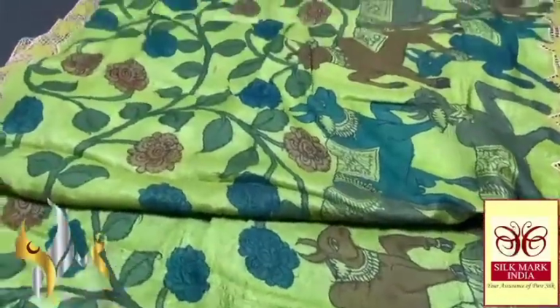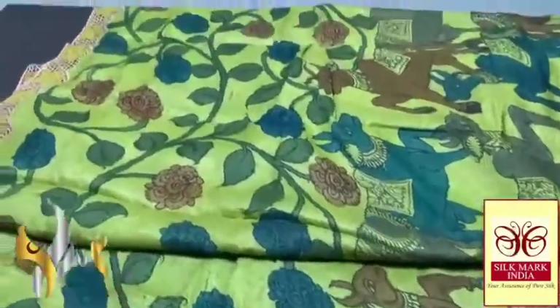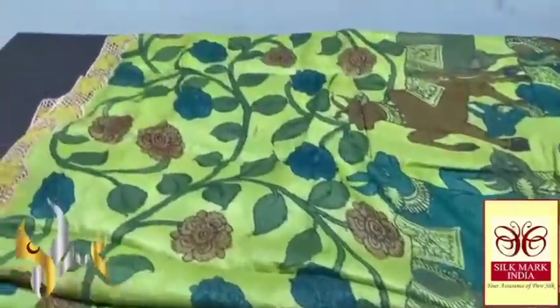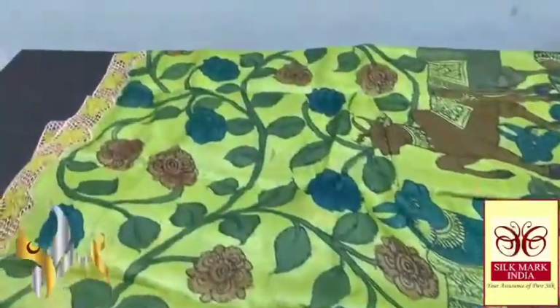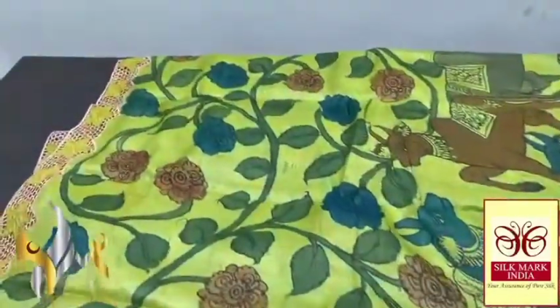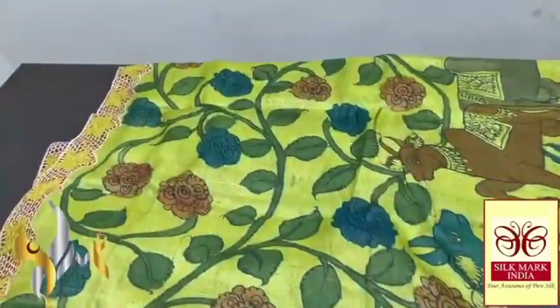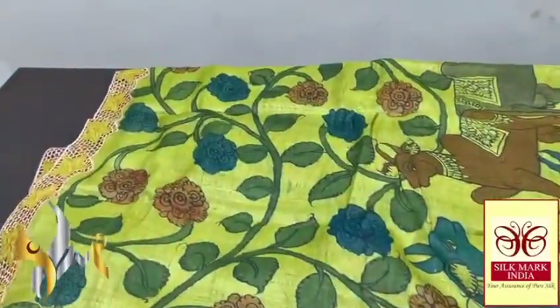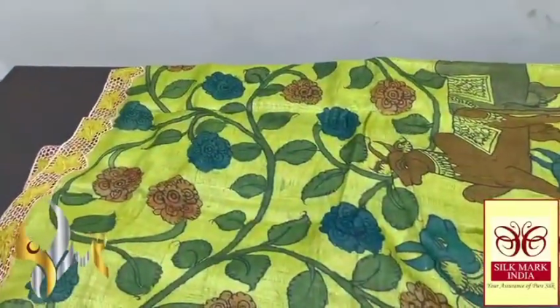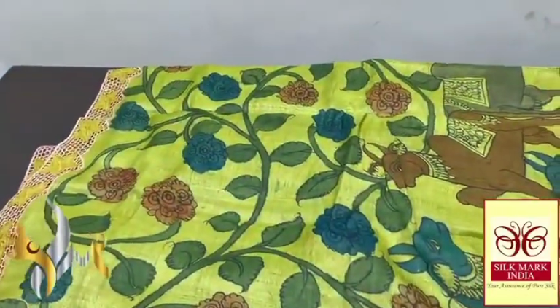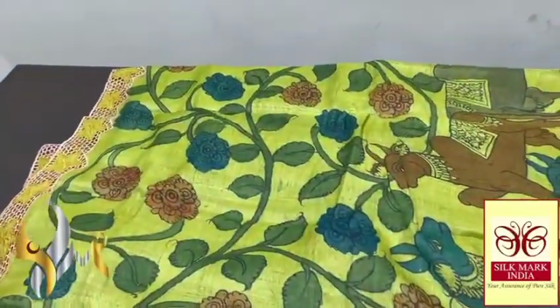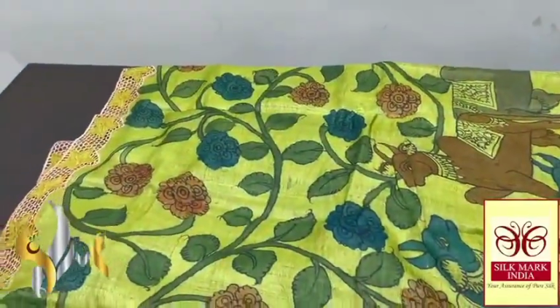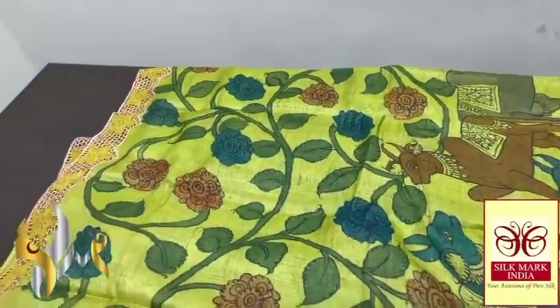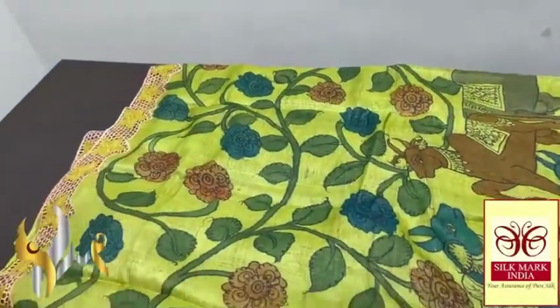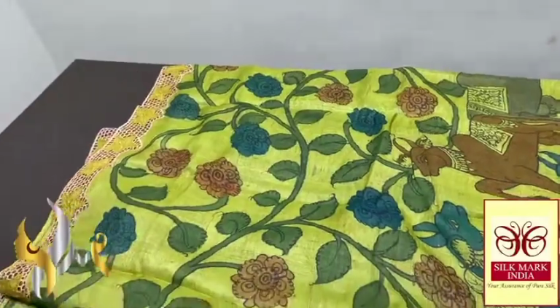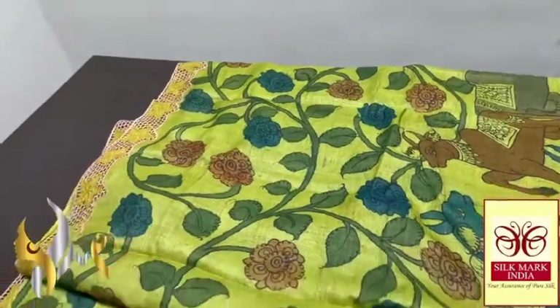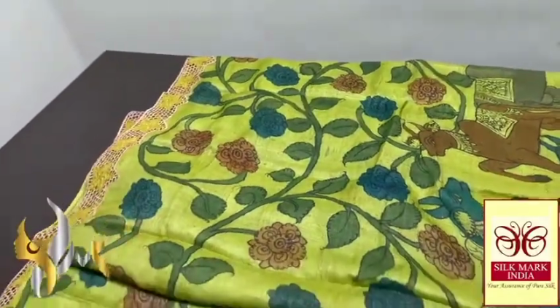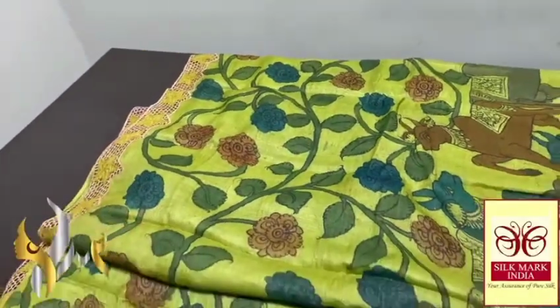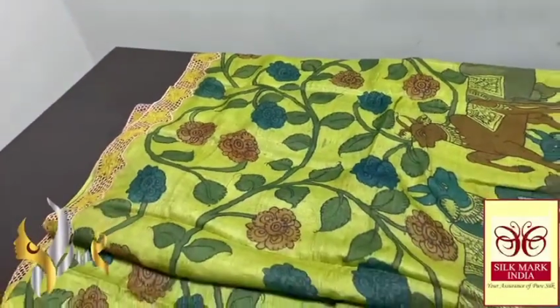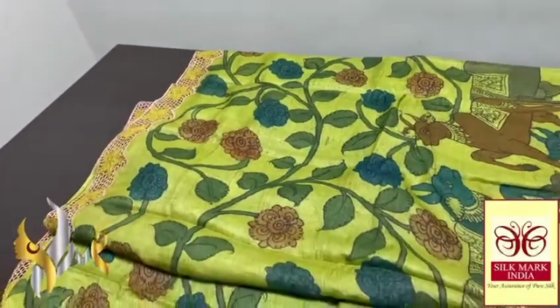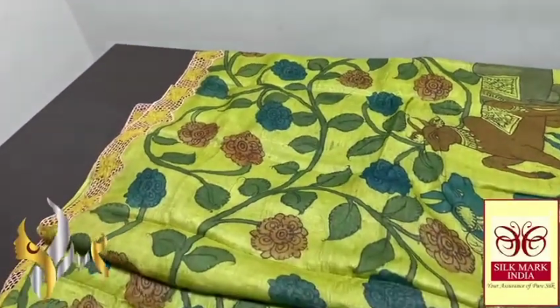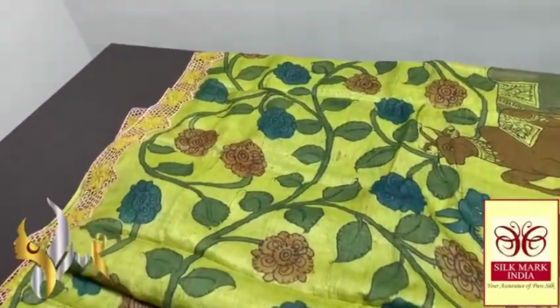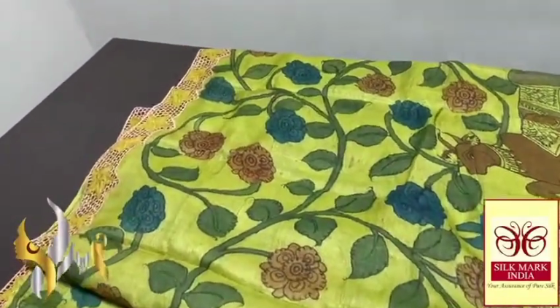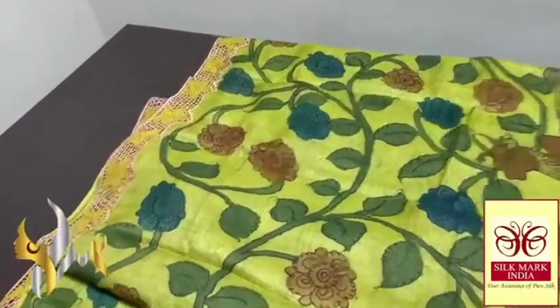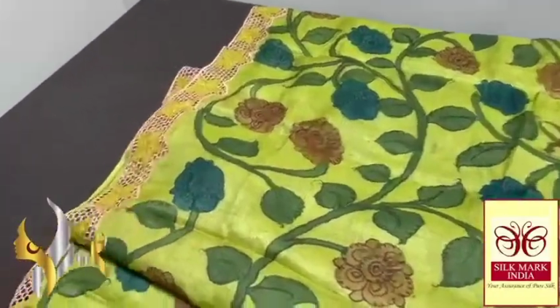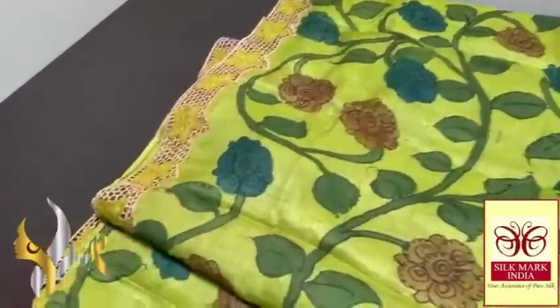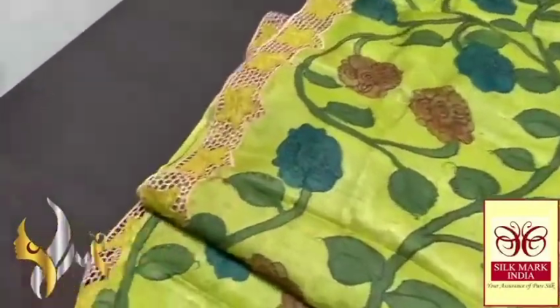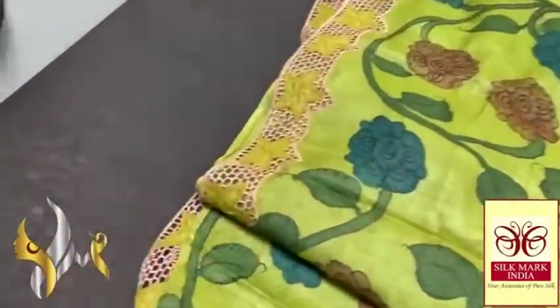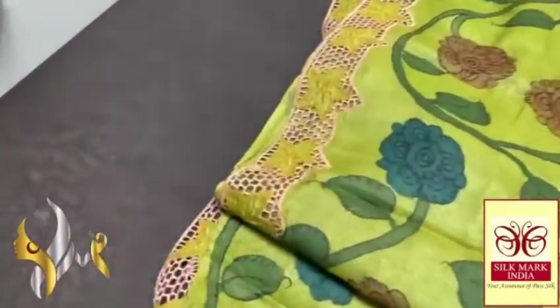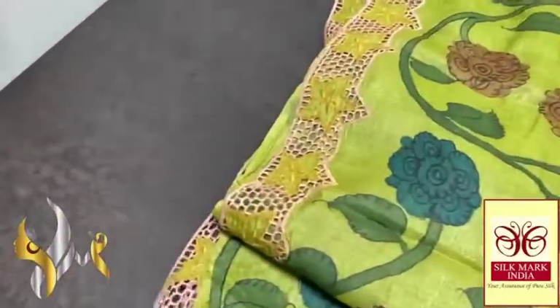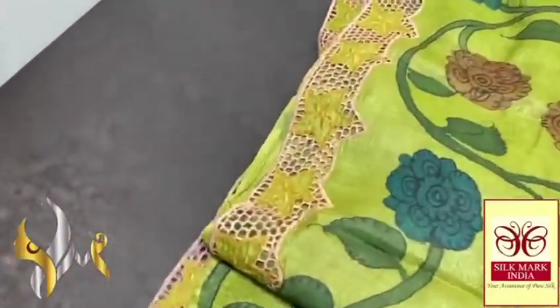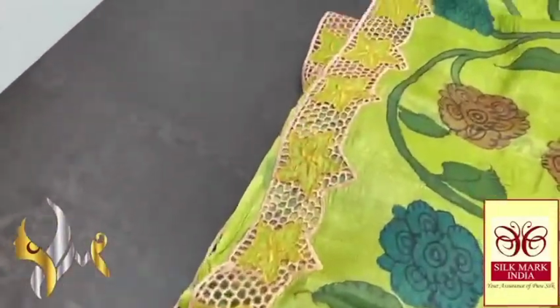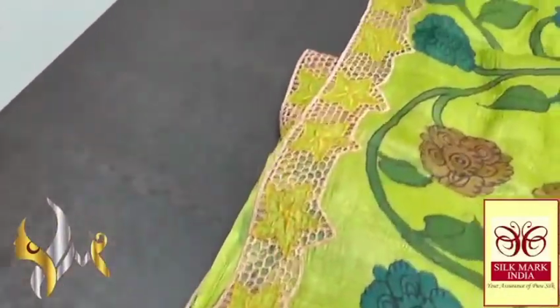A pure form of pen kalamkari is done on a pure tasa, and the tasa also has cut work which adds to its beauty.